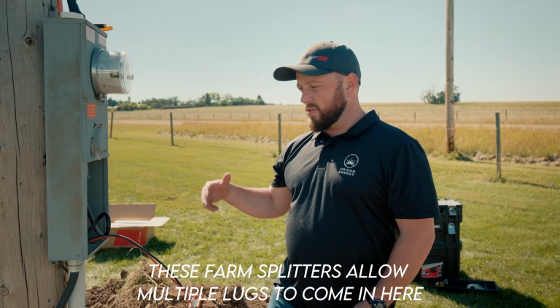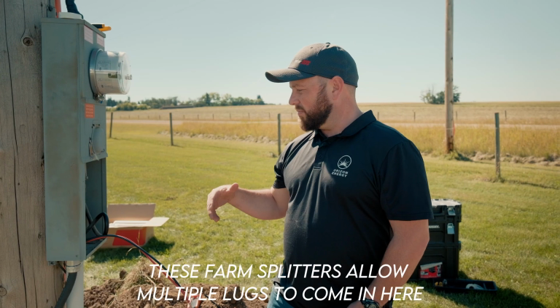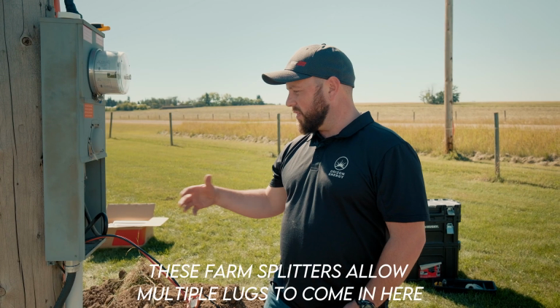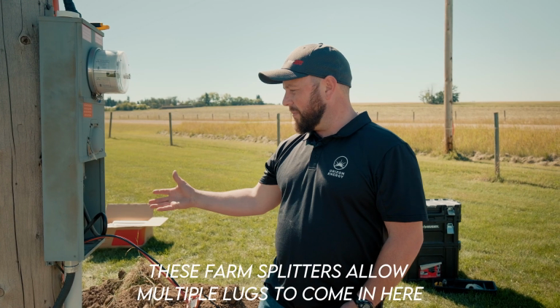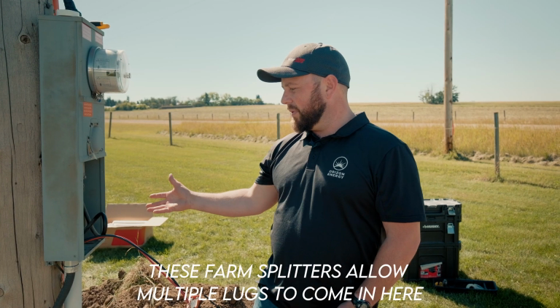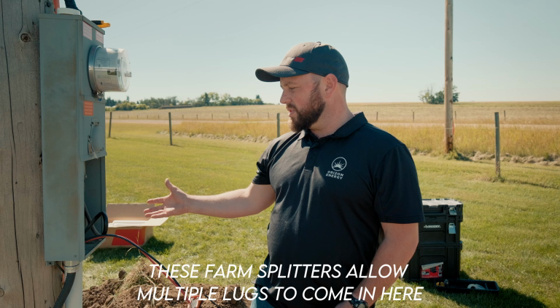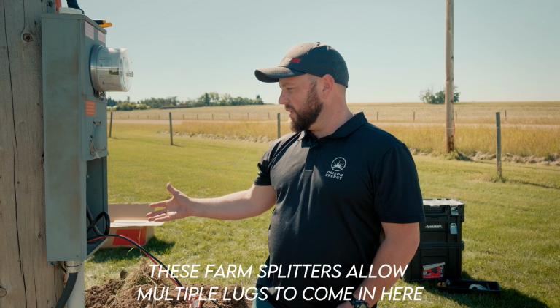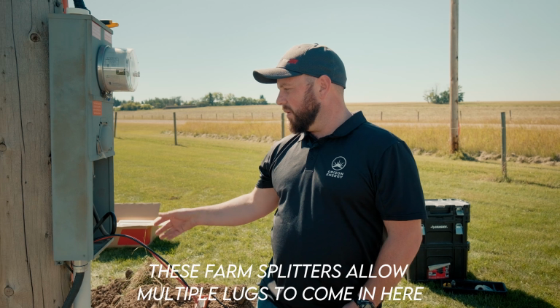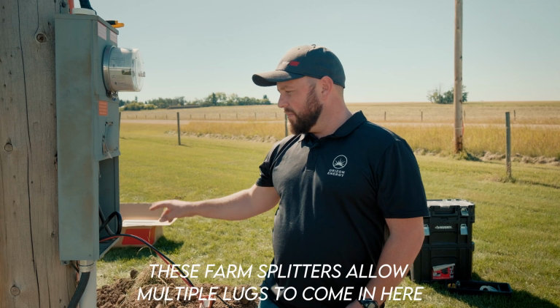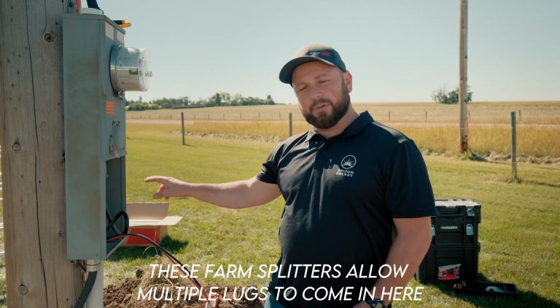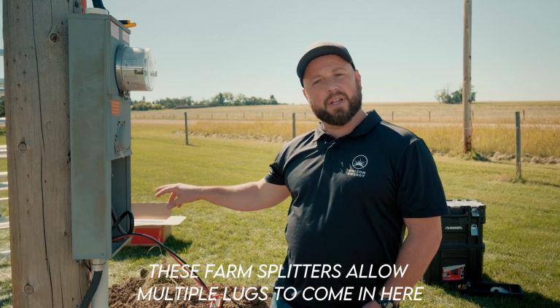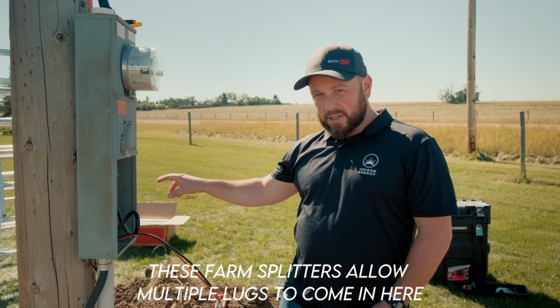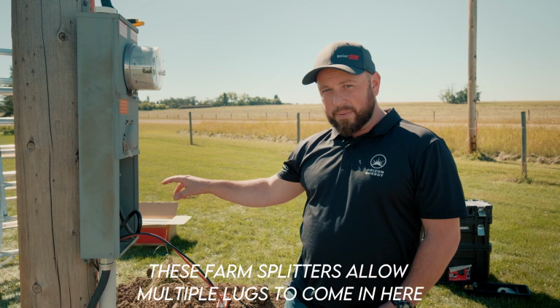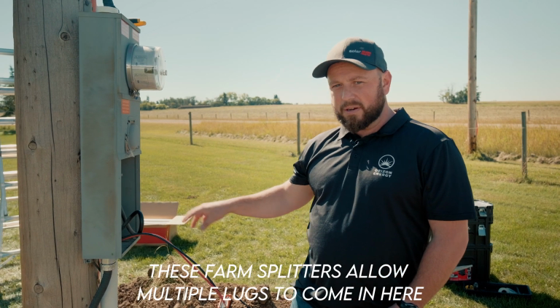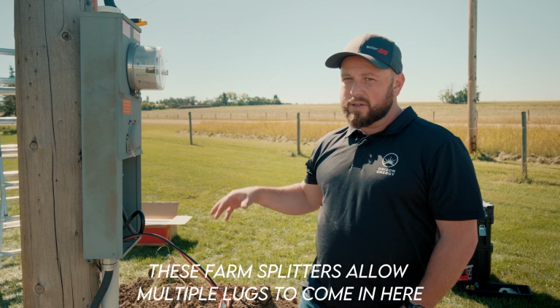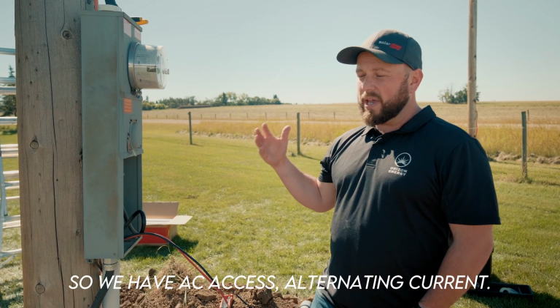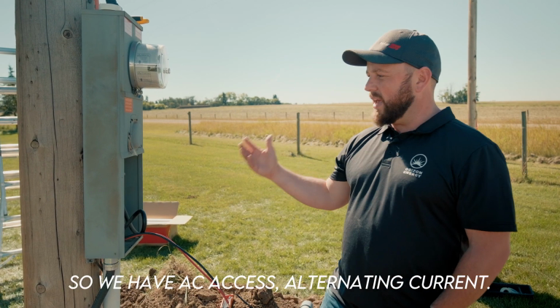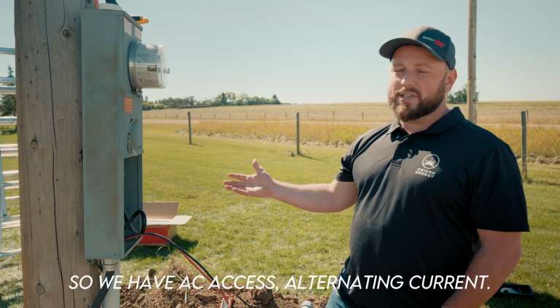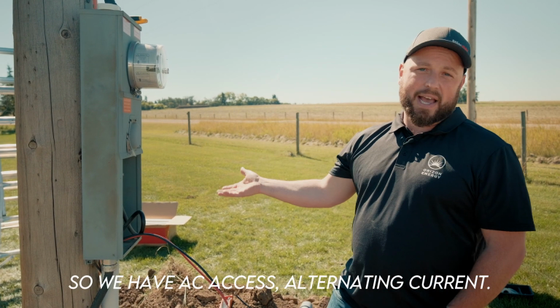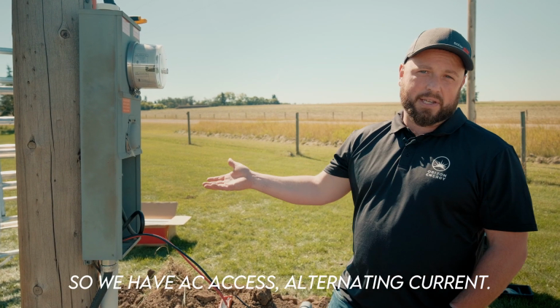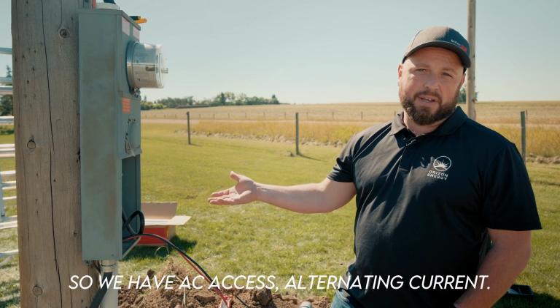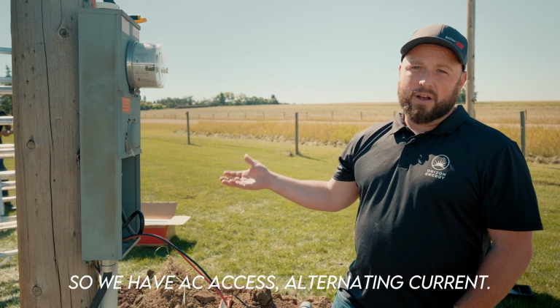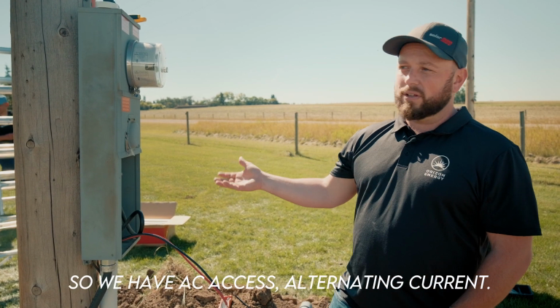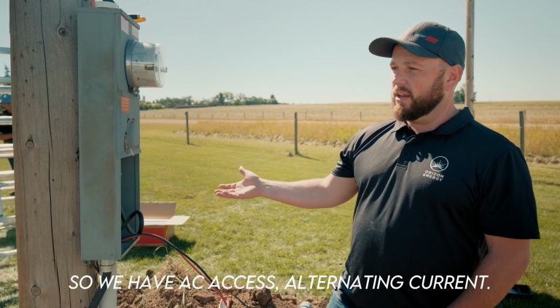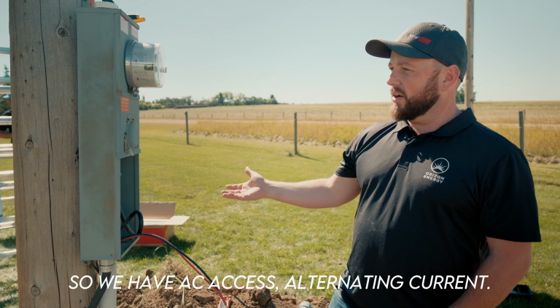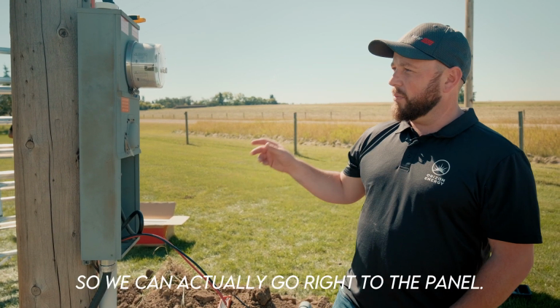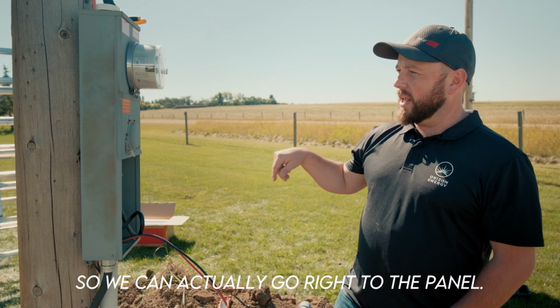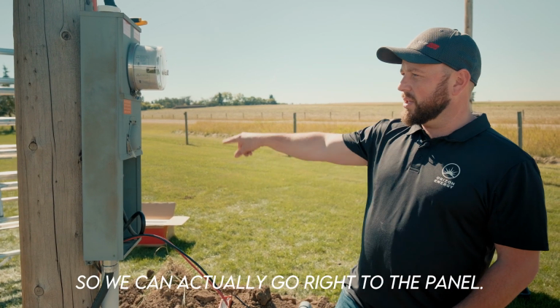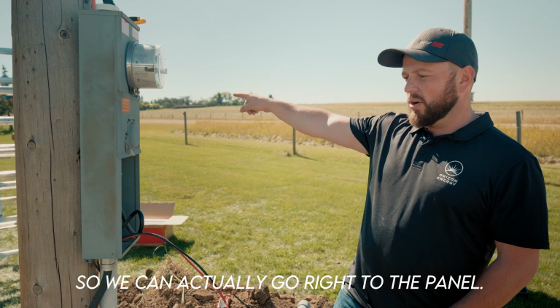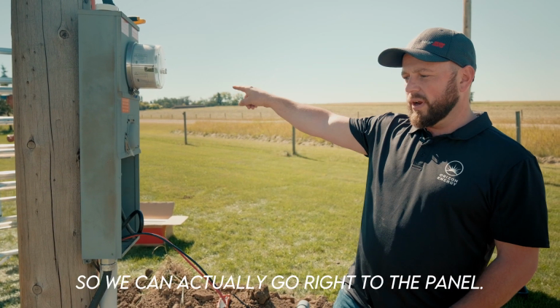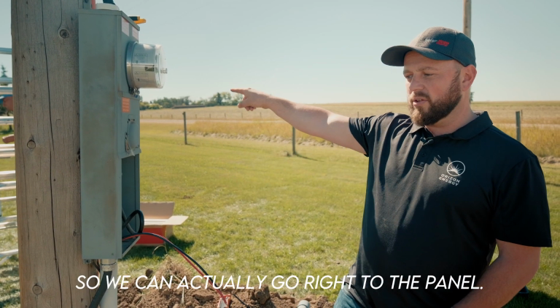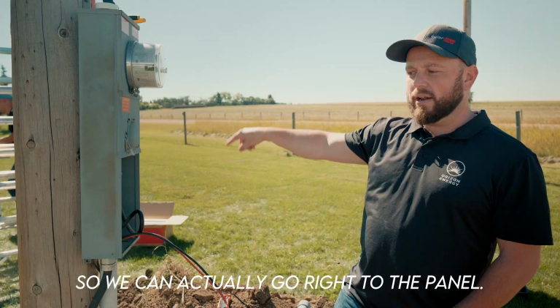These farm splitters allow multiple lugs to come in here so we have AC access — alternating current — so we can actually go right to the panel.